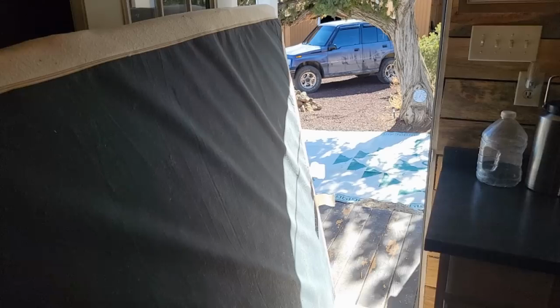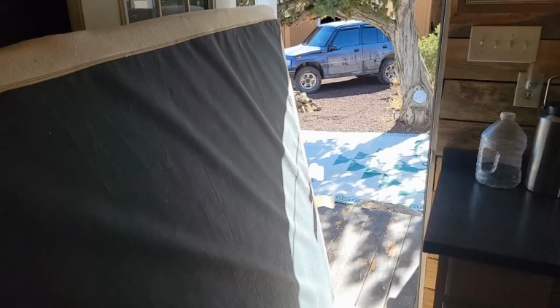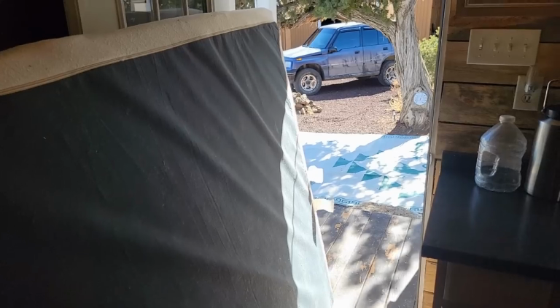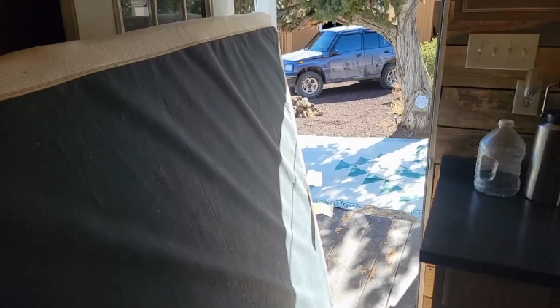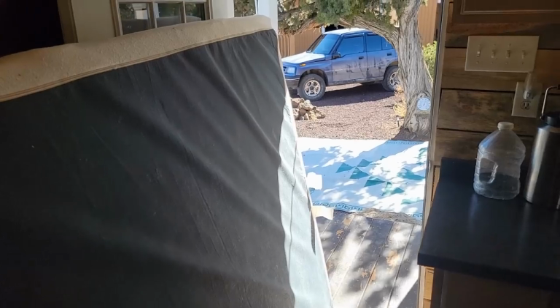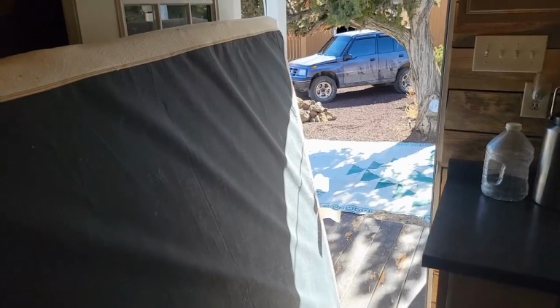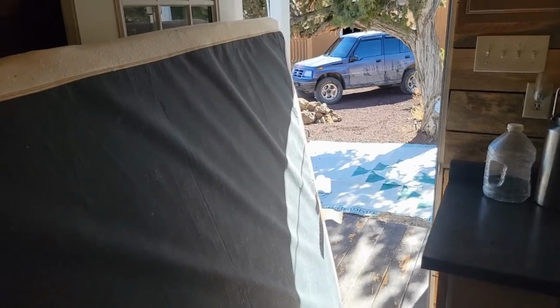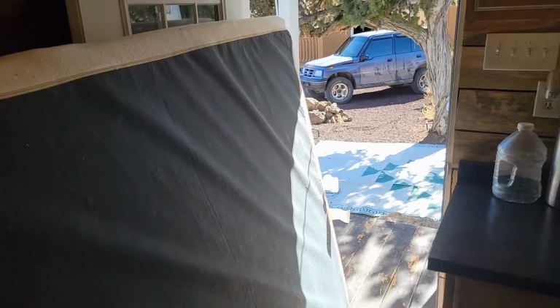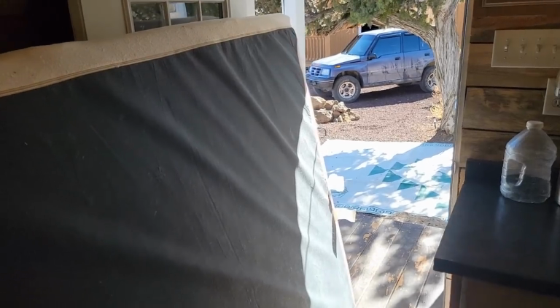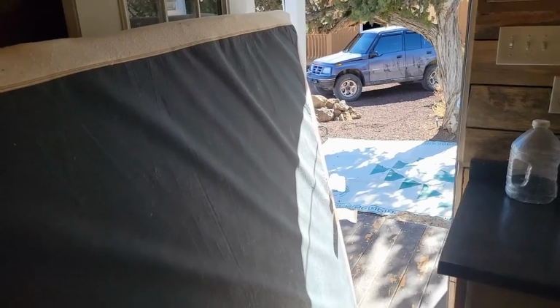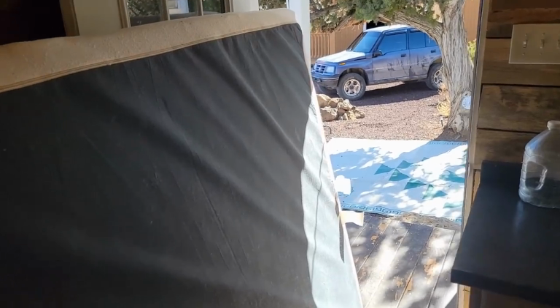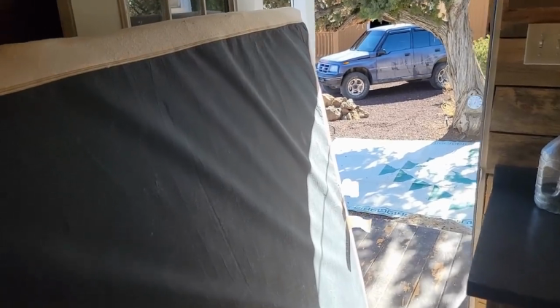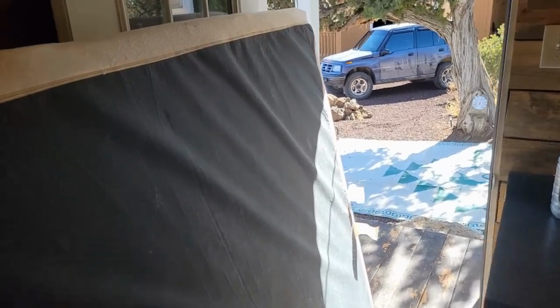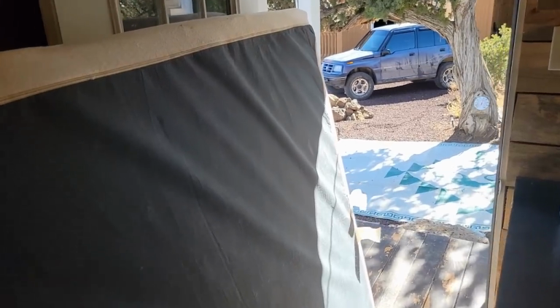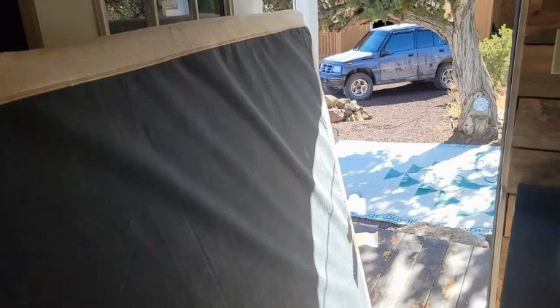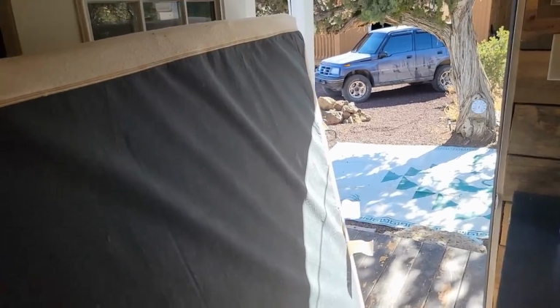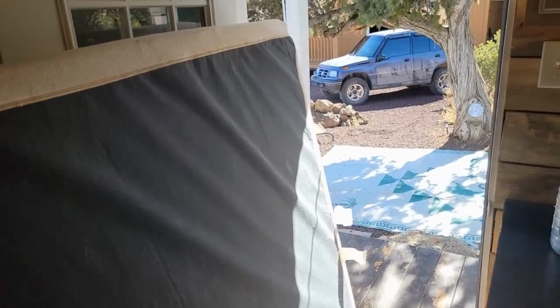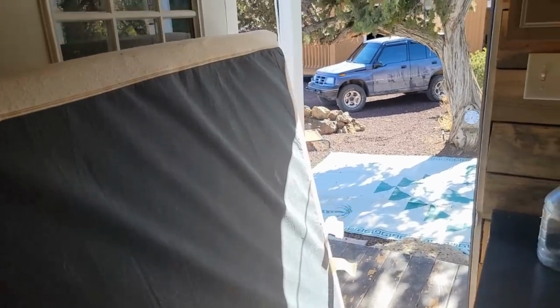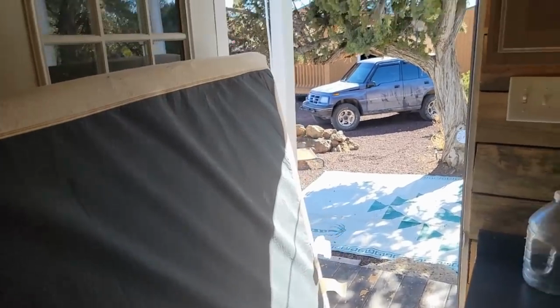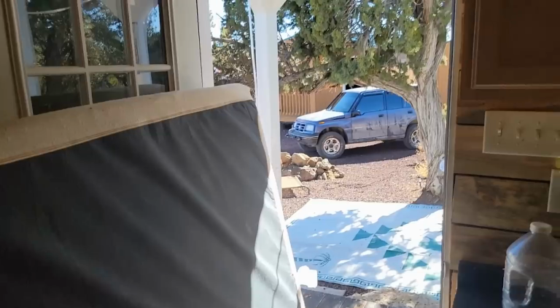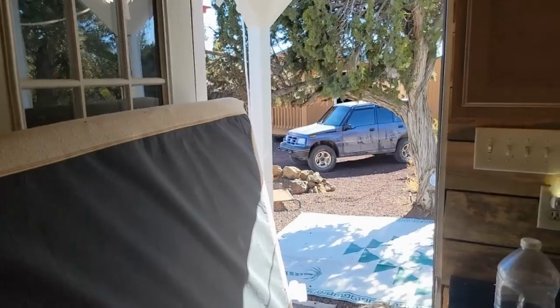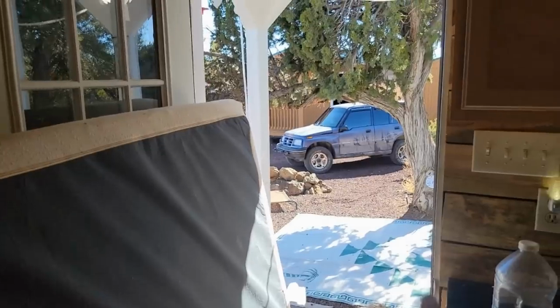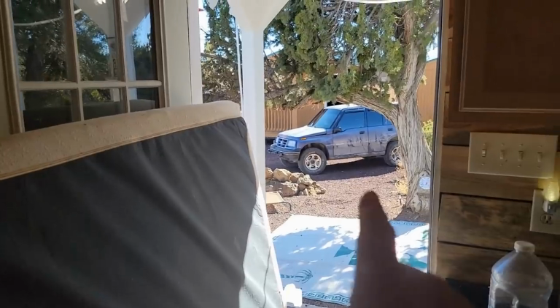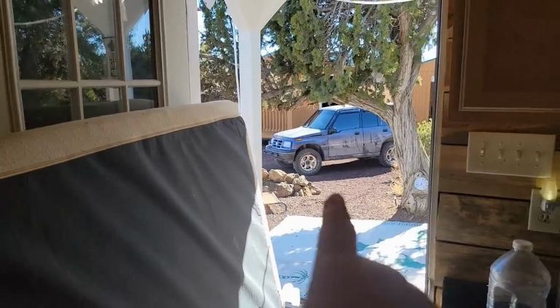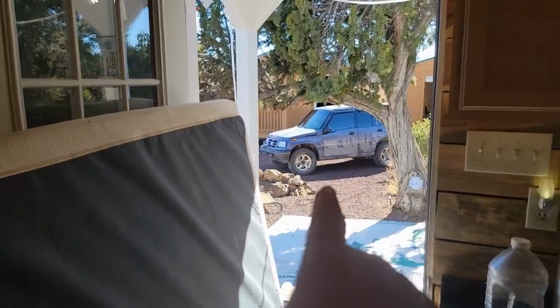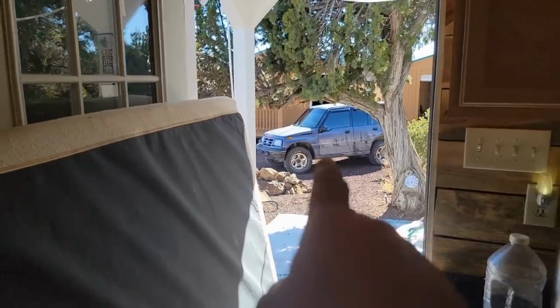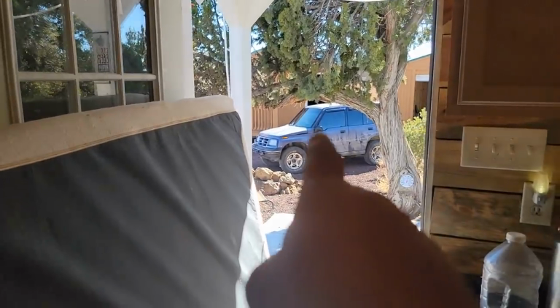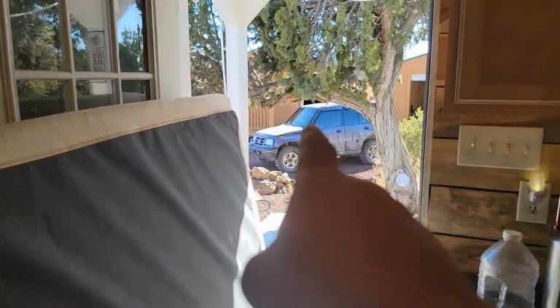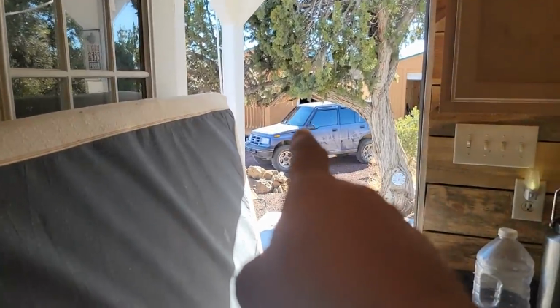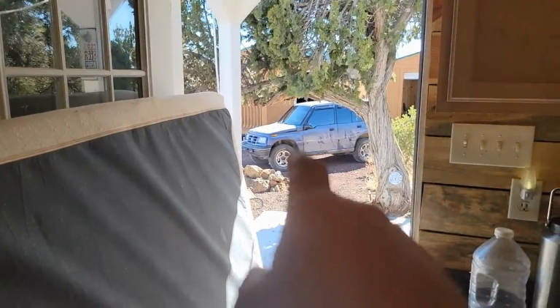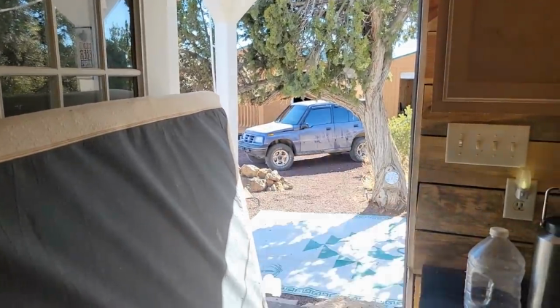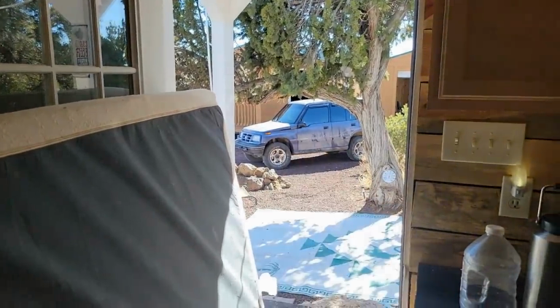Okay, old mattress off the bed — headed to the cabin.